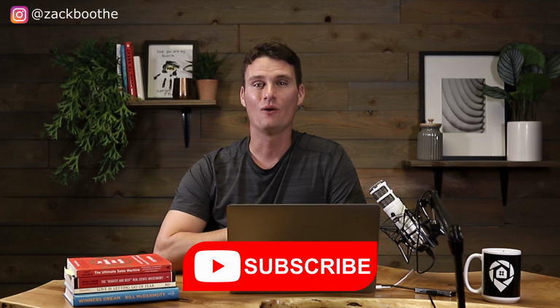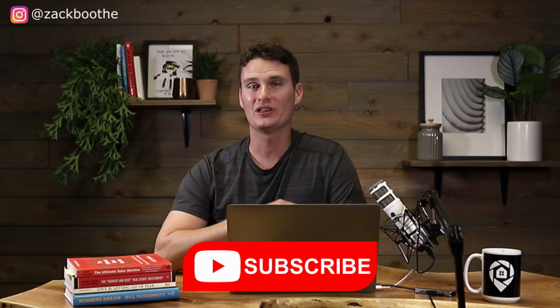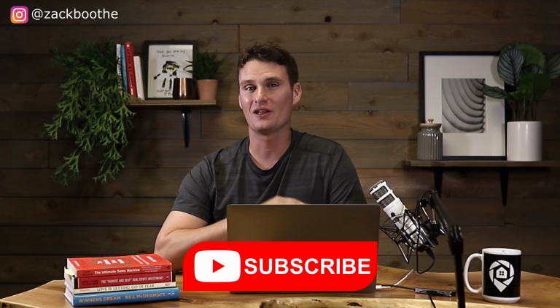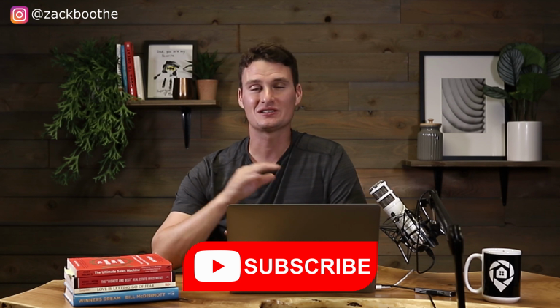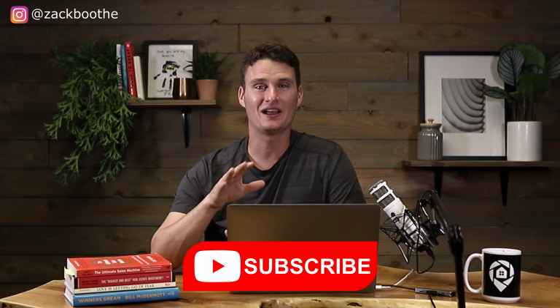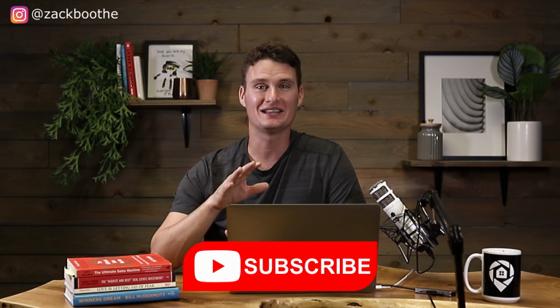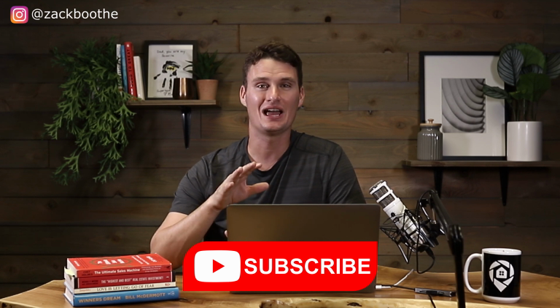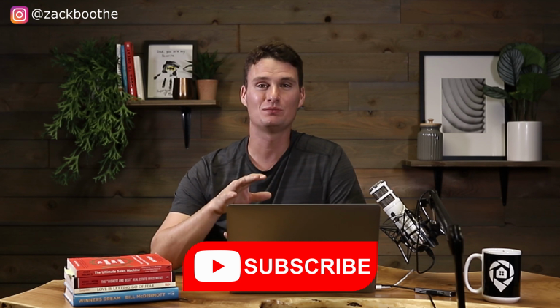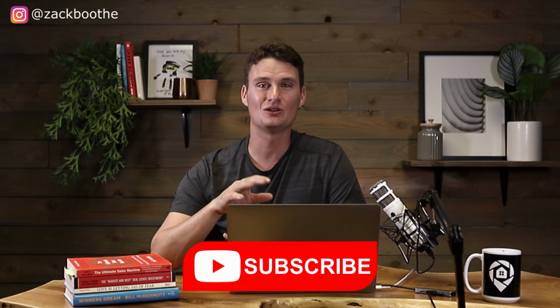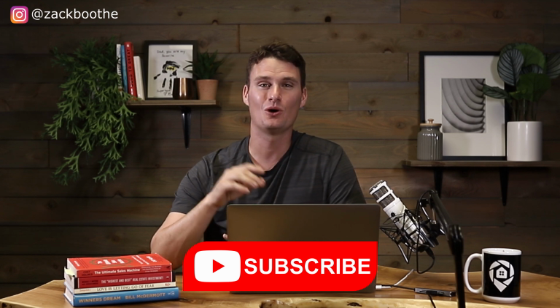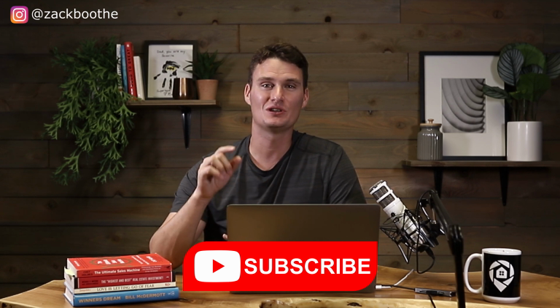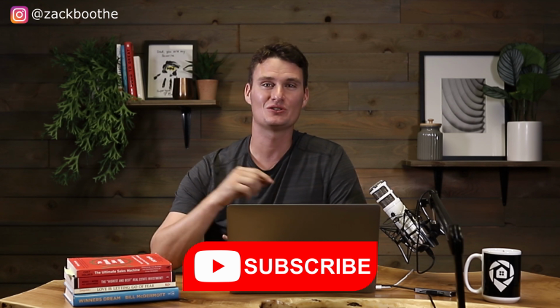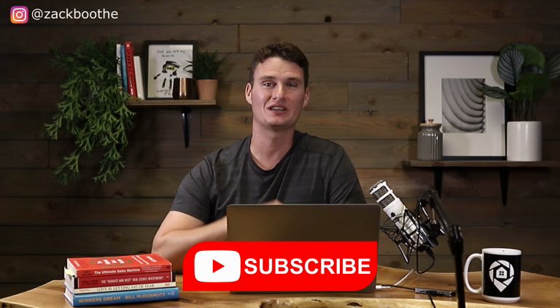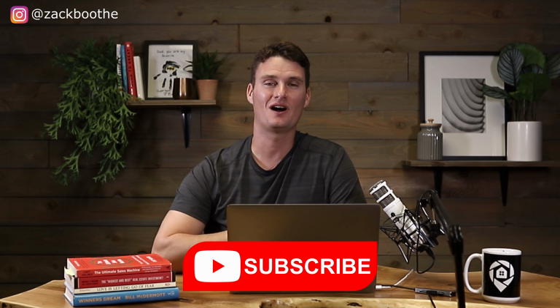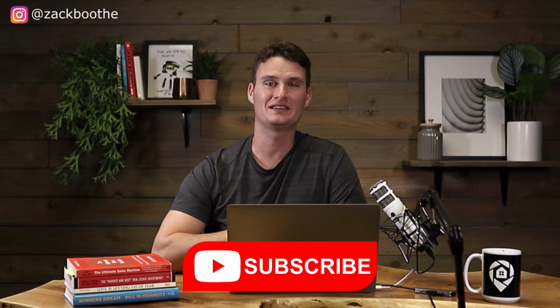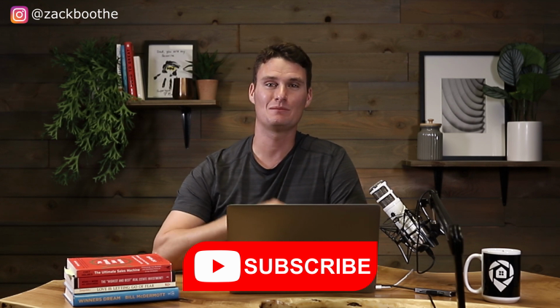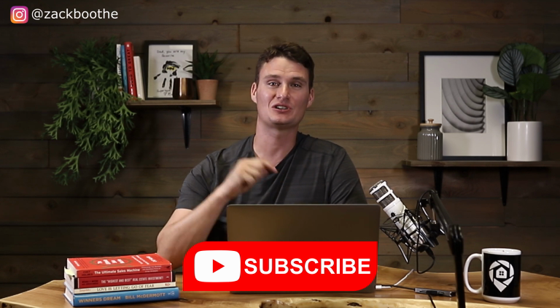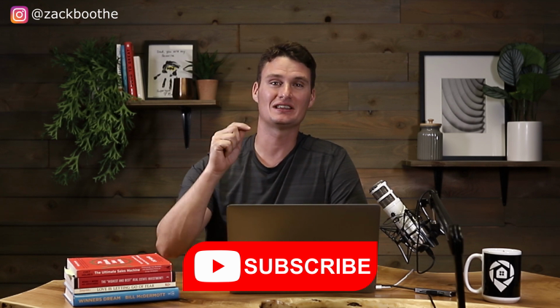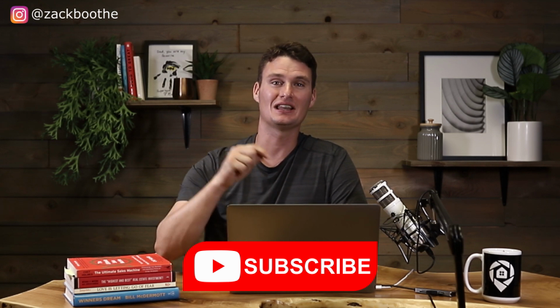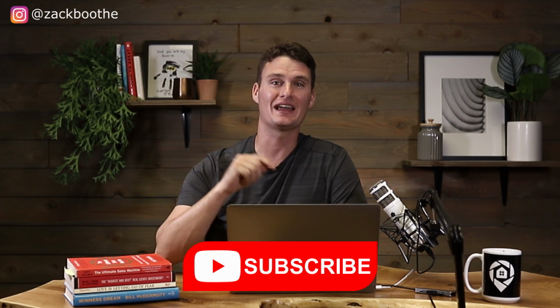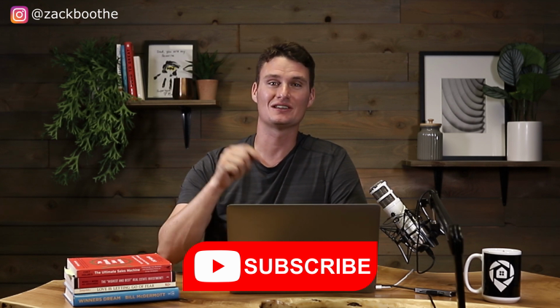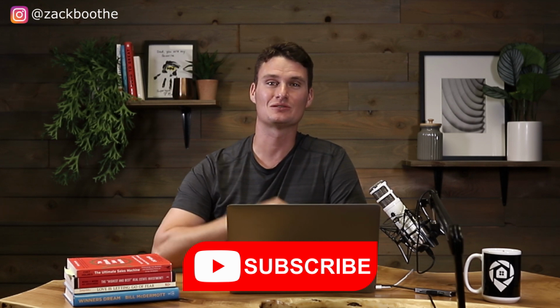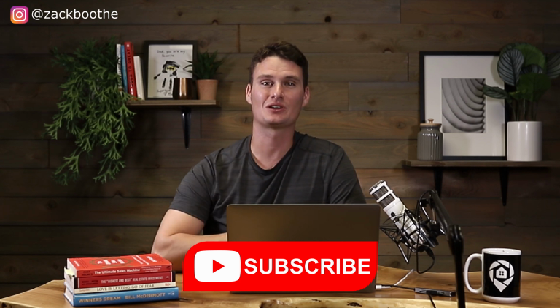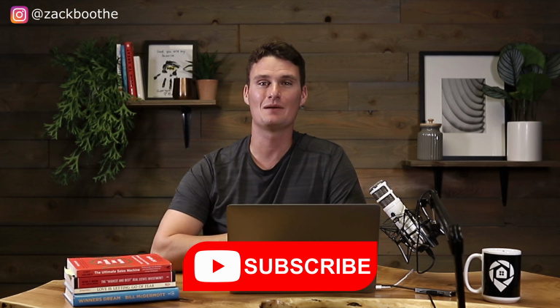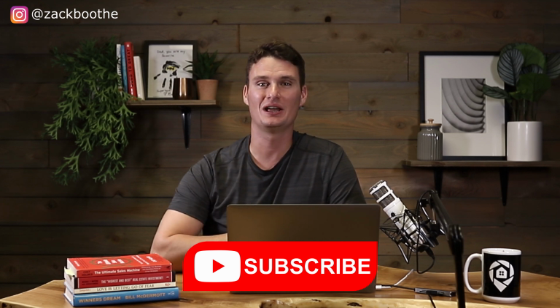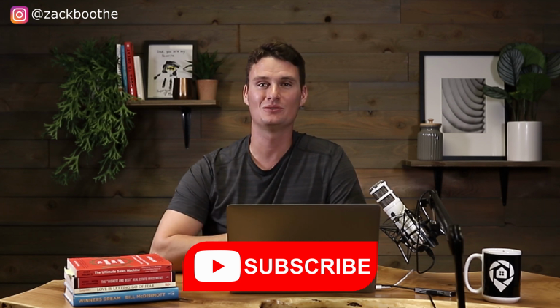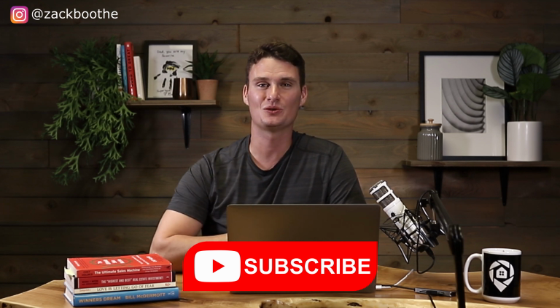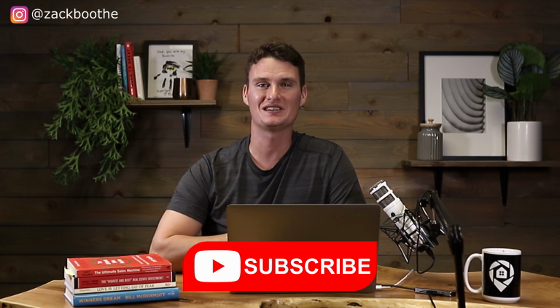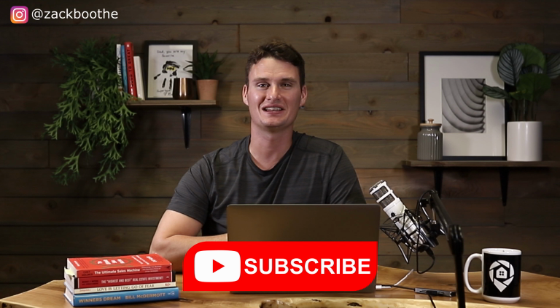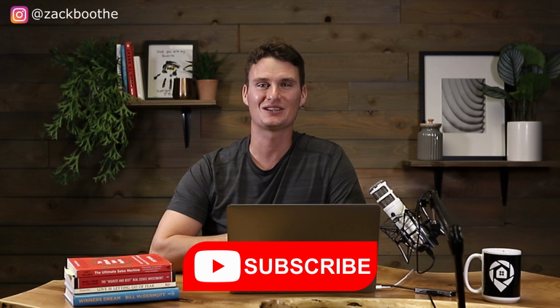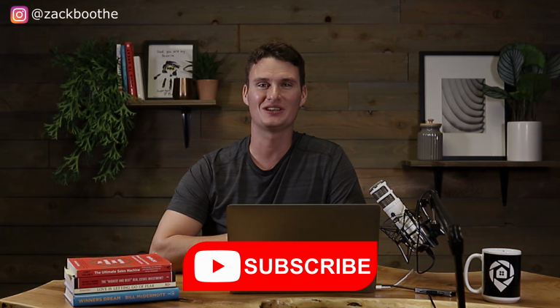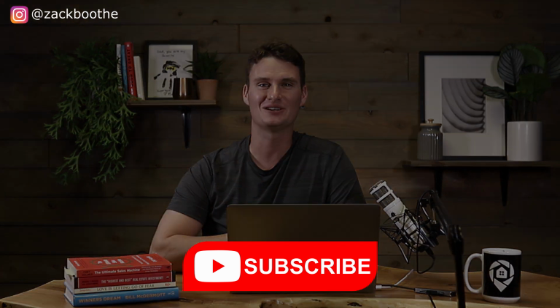Hopefully all this content helped you. Make sure you hit the like and subscribe button. We'll see you in the next video.